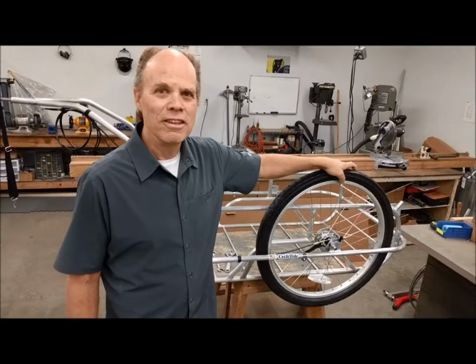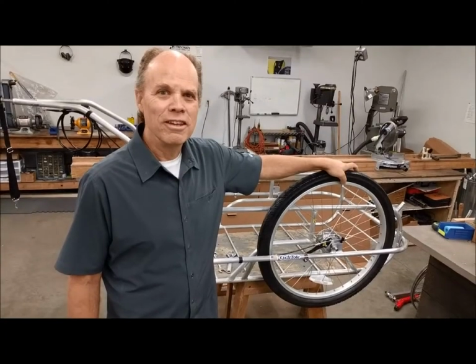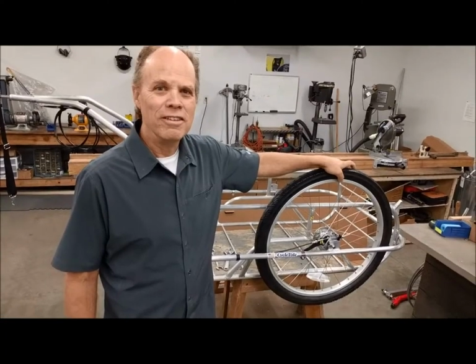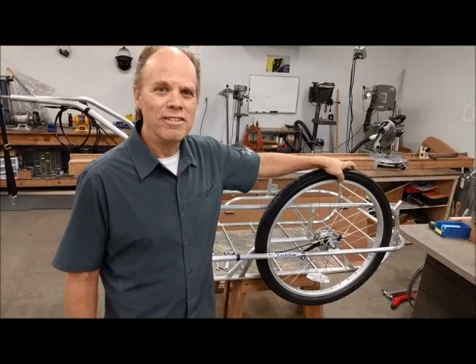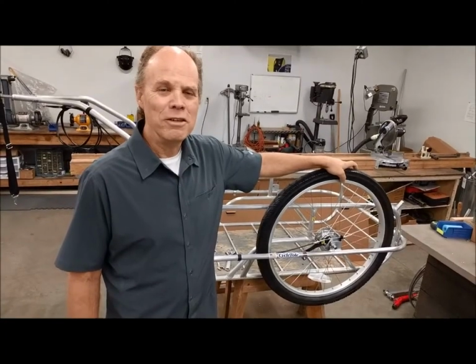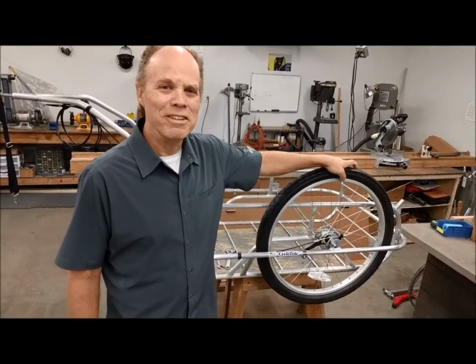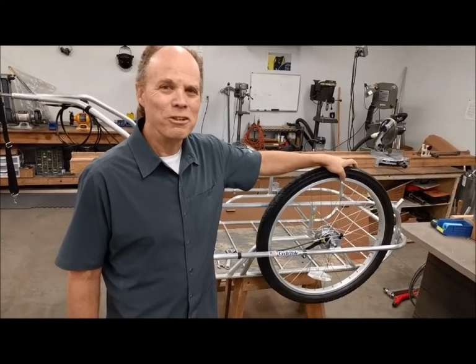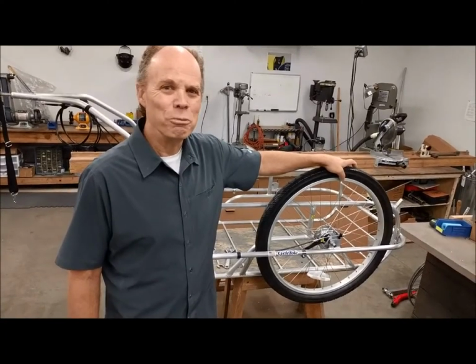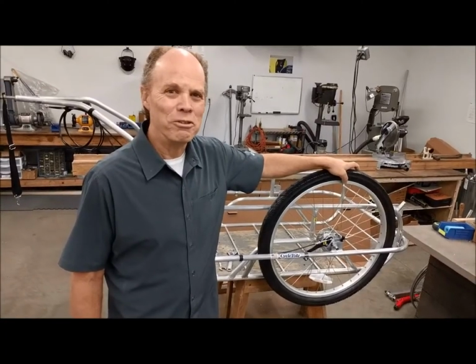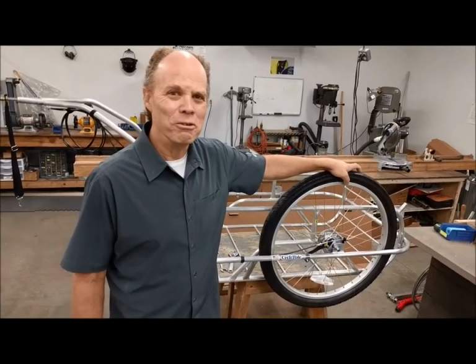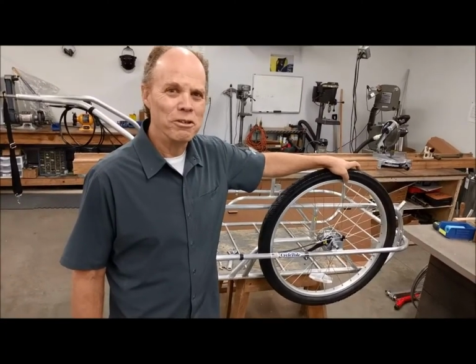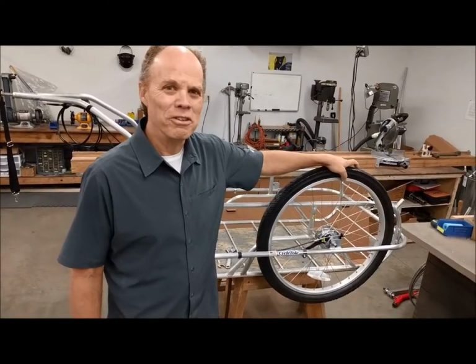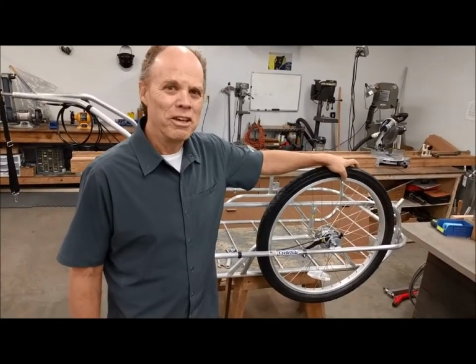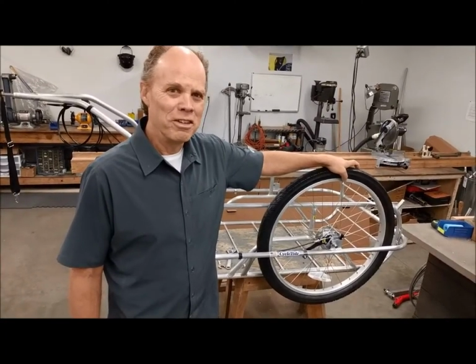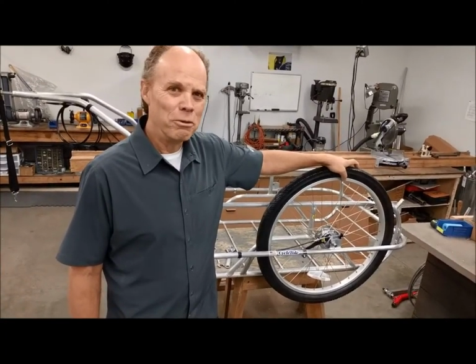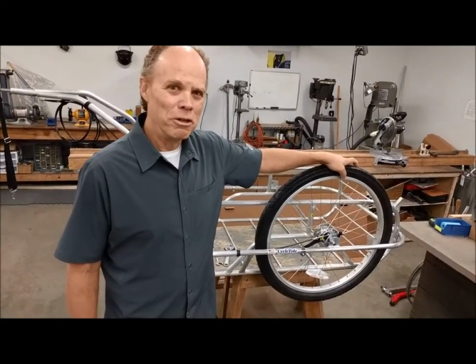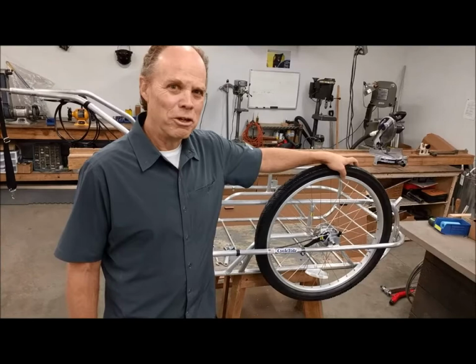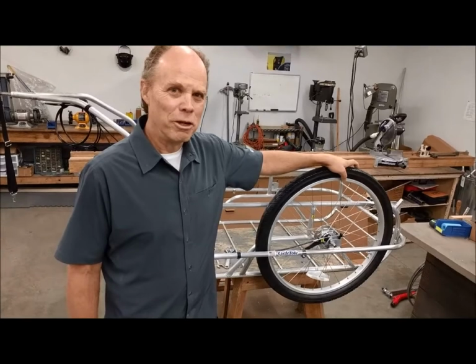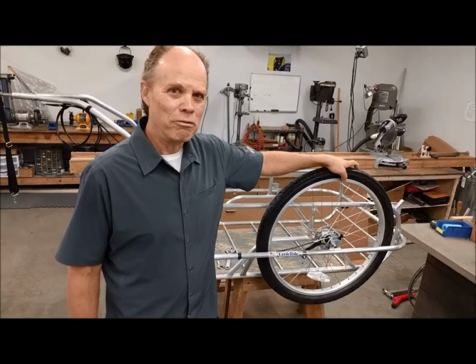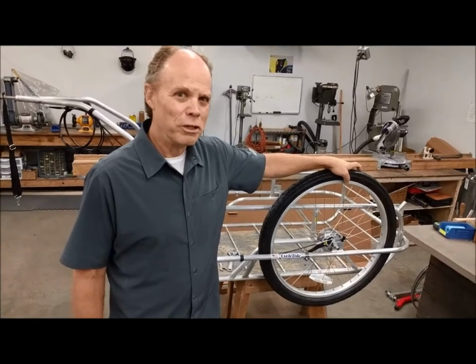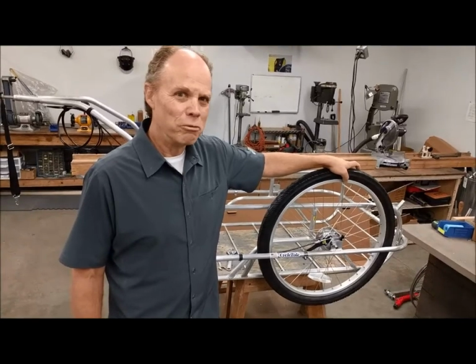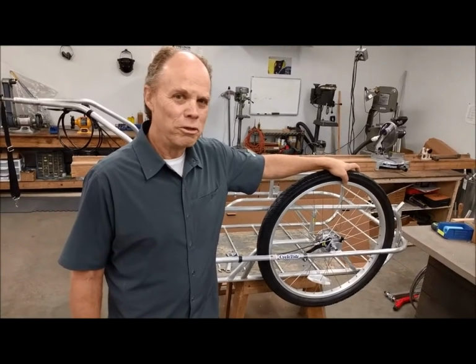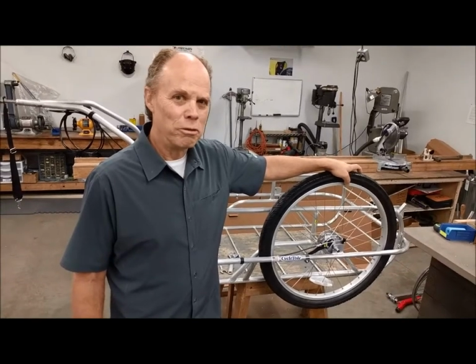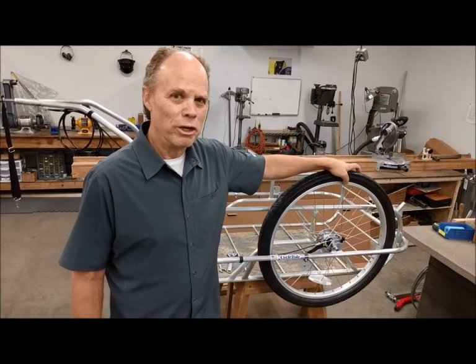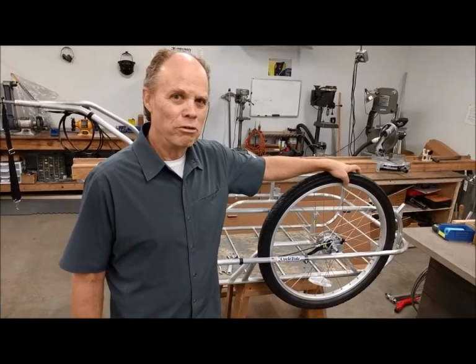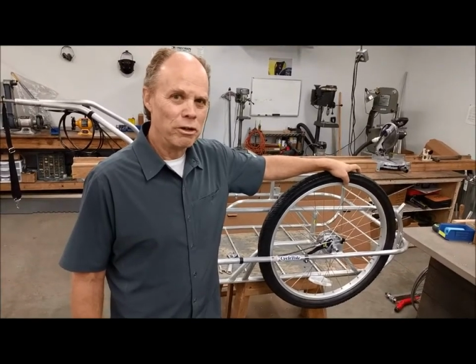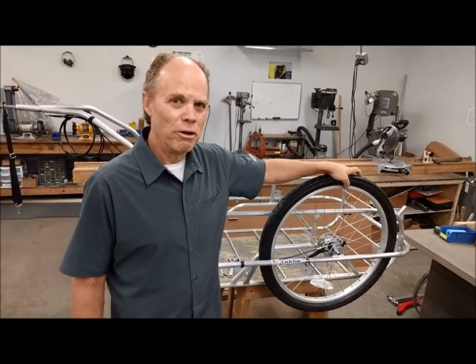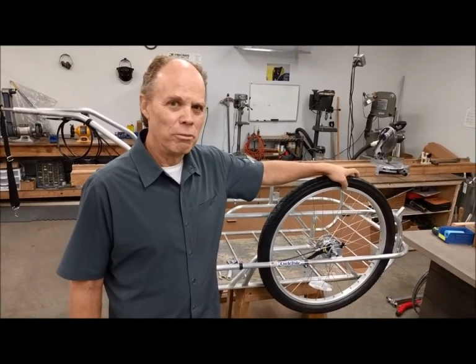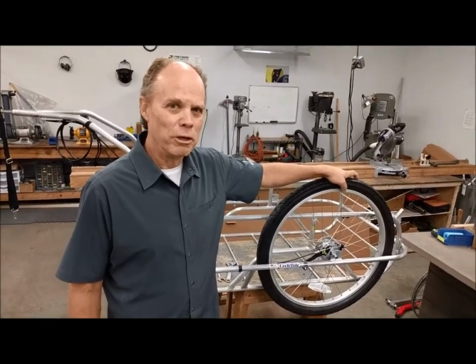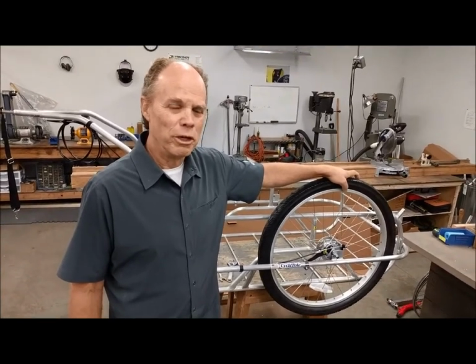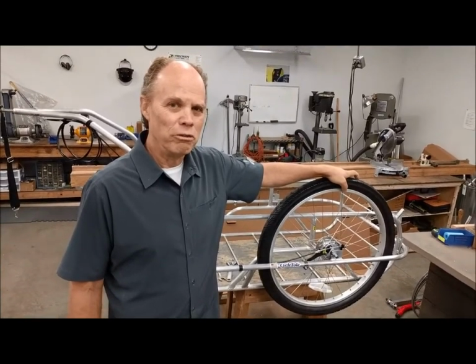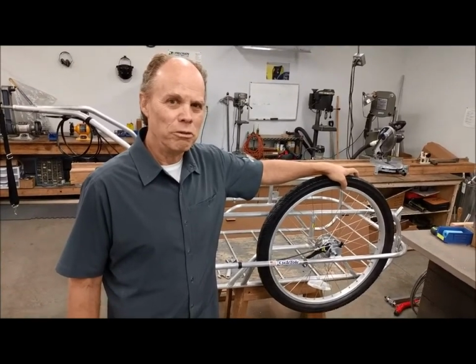Hi, this is Tim at Cycledote Bicycle Trailers. Today we're going to talk about fine adjustment of the brakes on our automatic braking system.